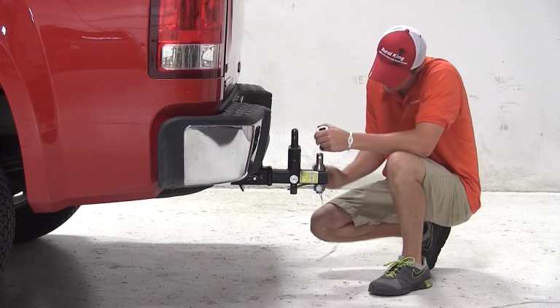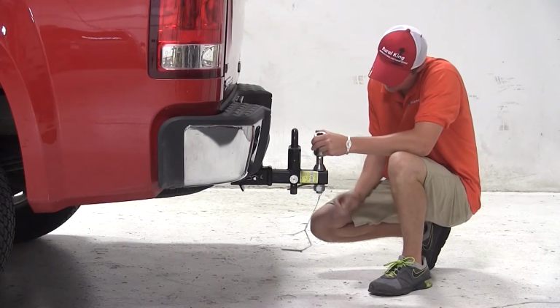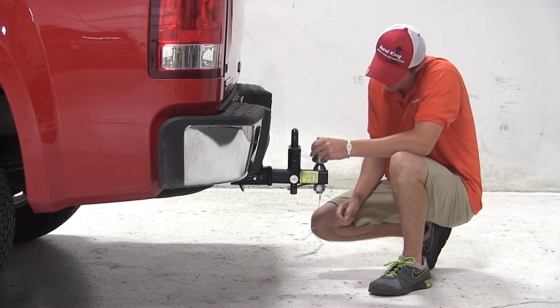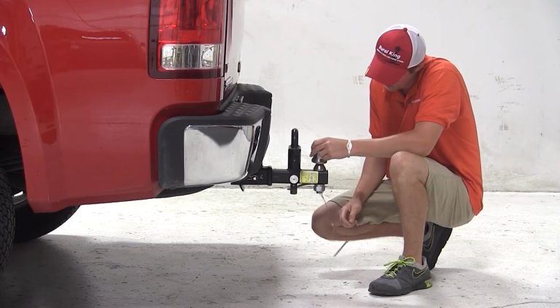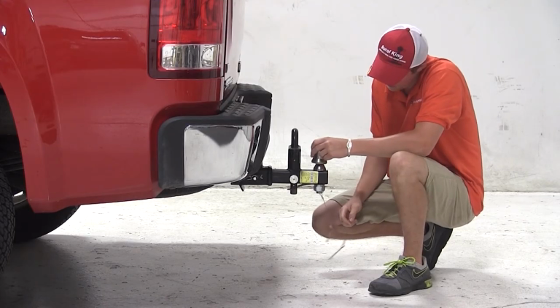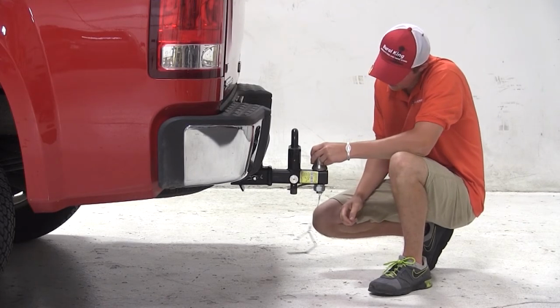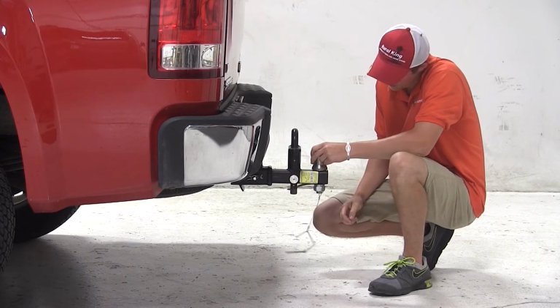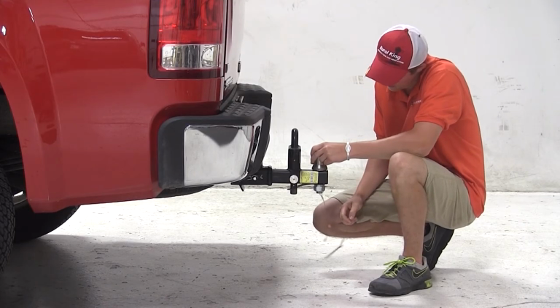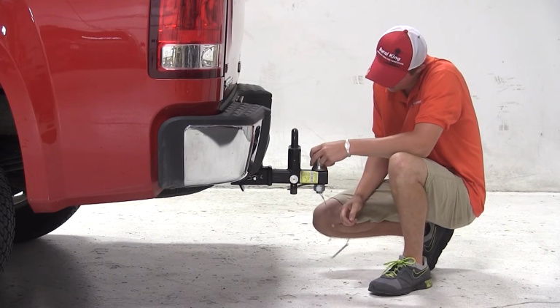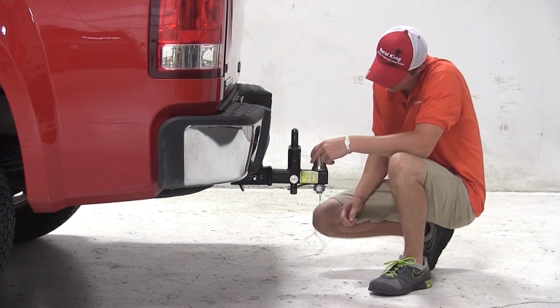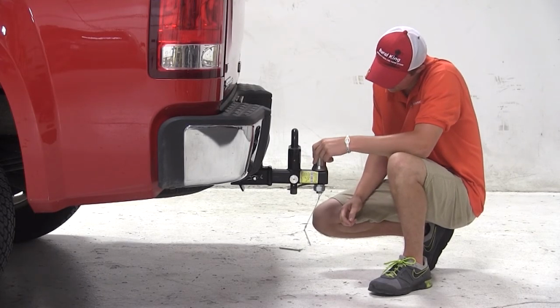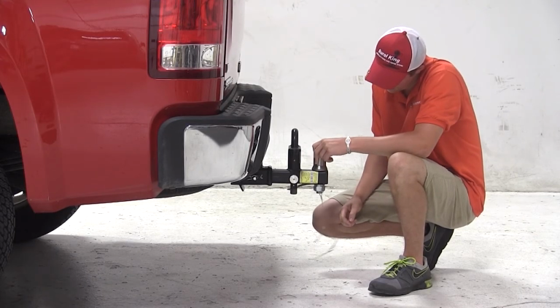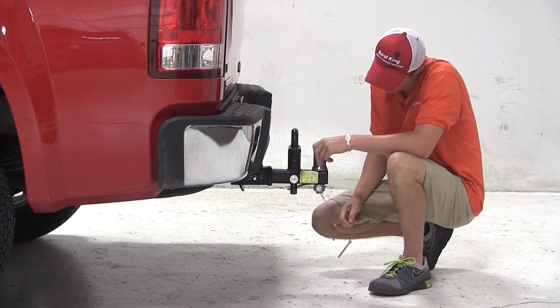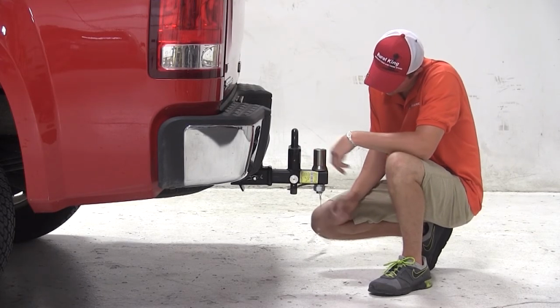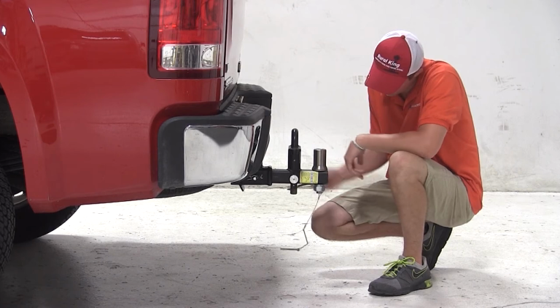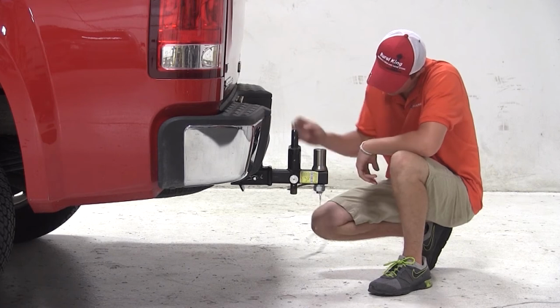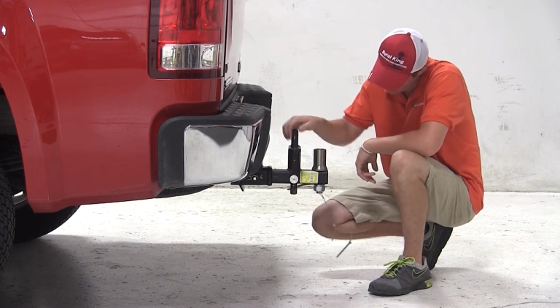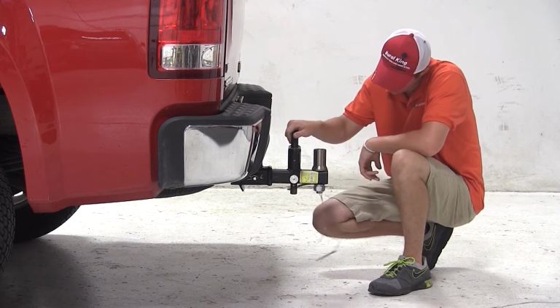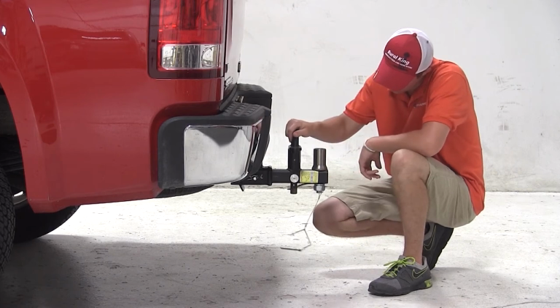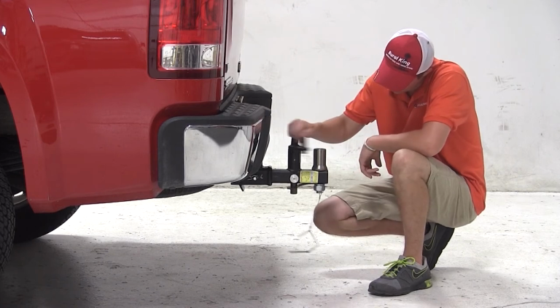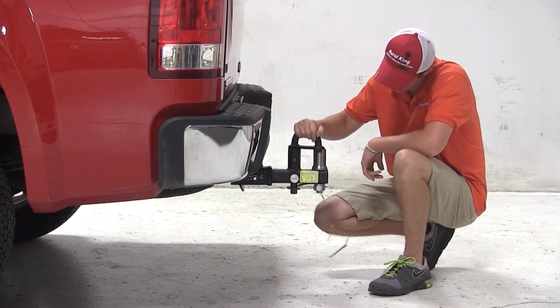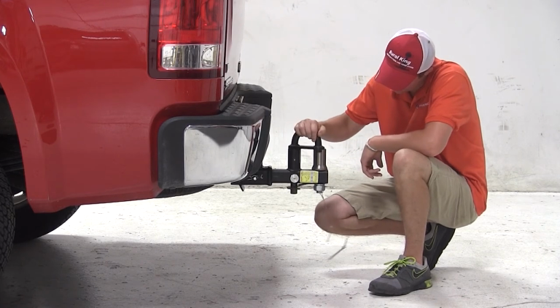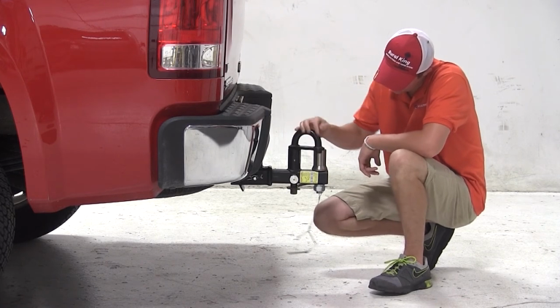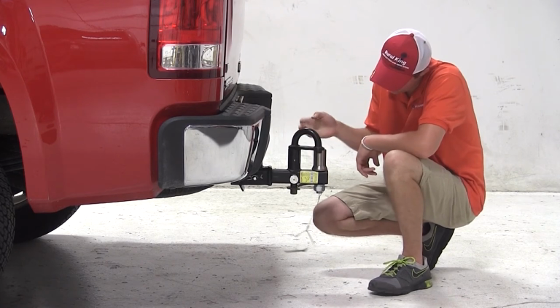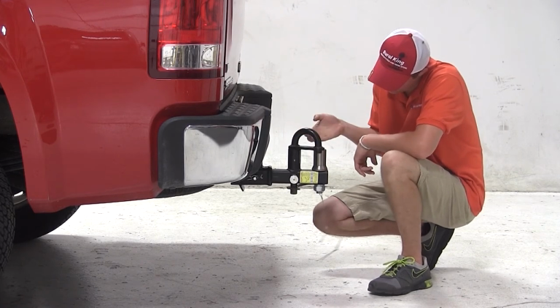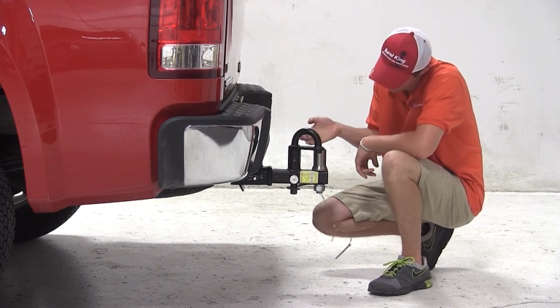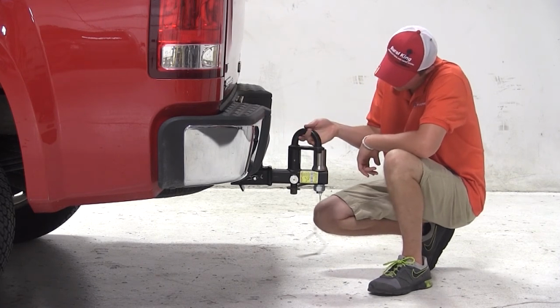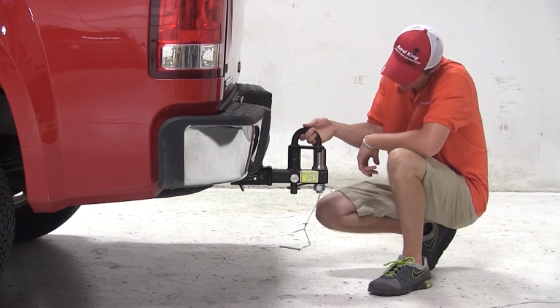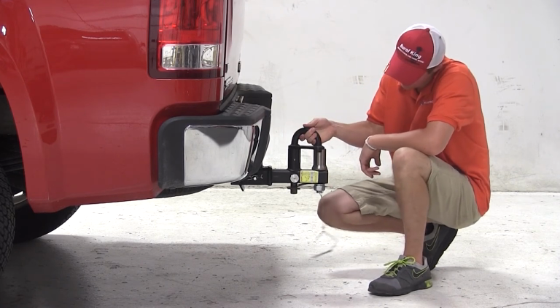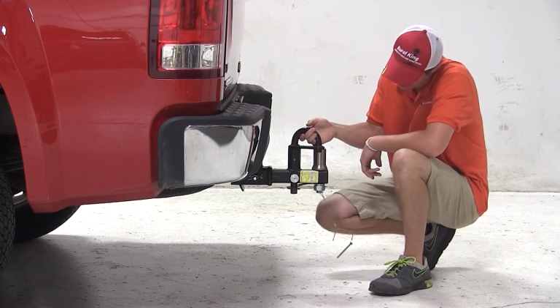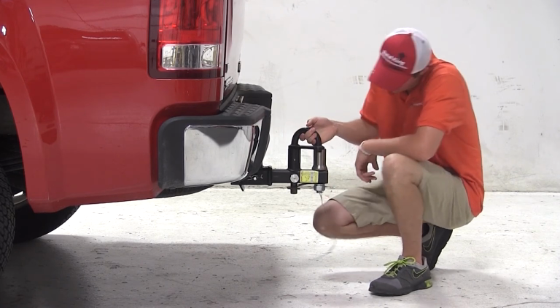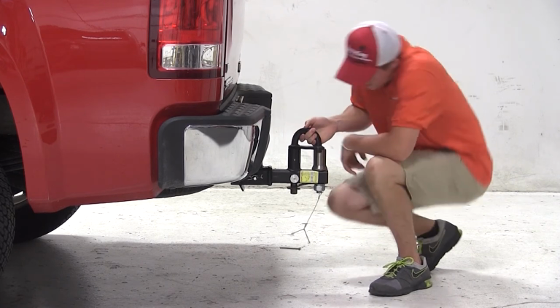Now since this ball mount has no drop or rise, if your trailer's ride height matches your vehicle's hitch height, this would be an appropriate ball mount for you.